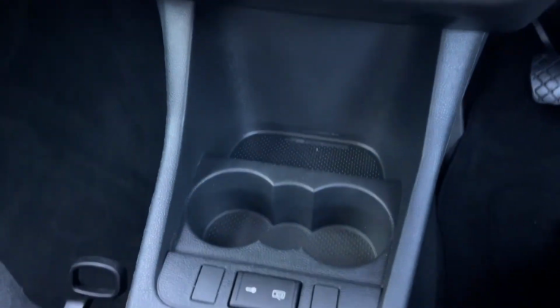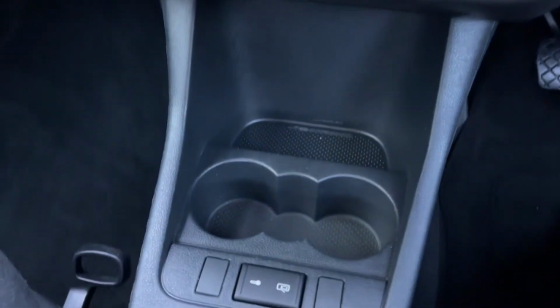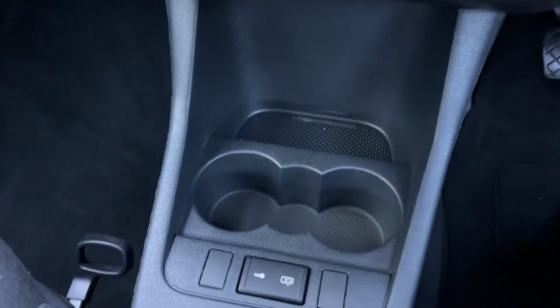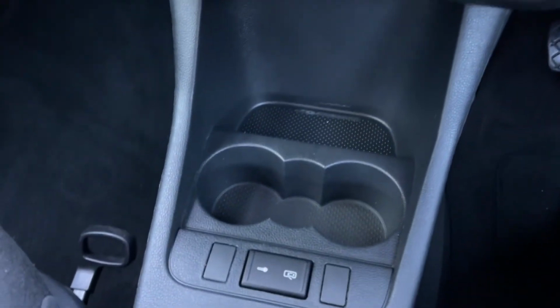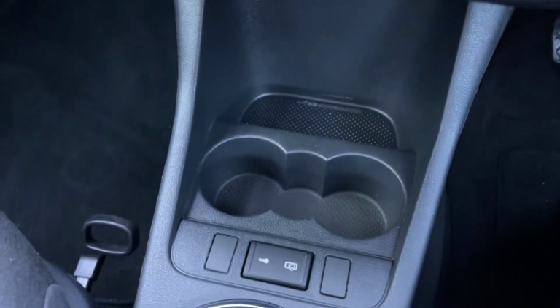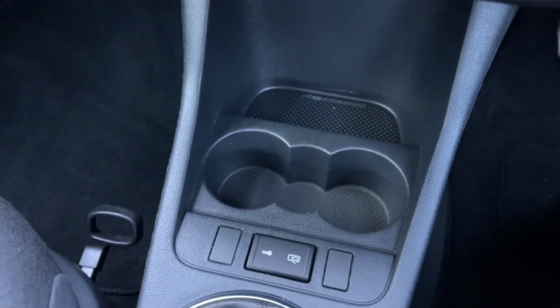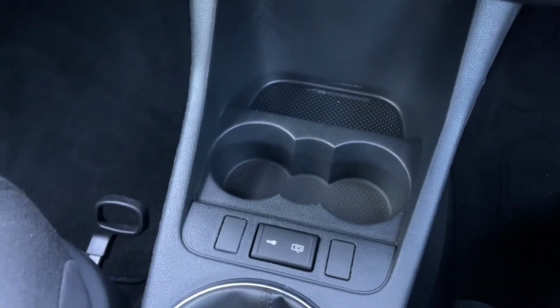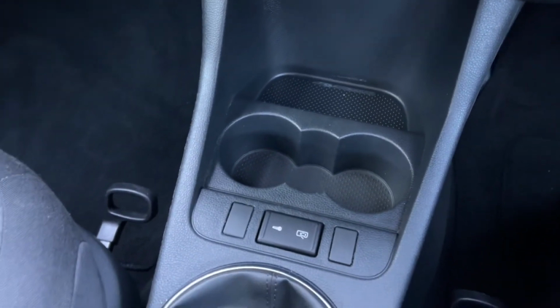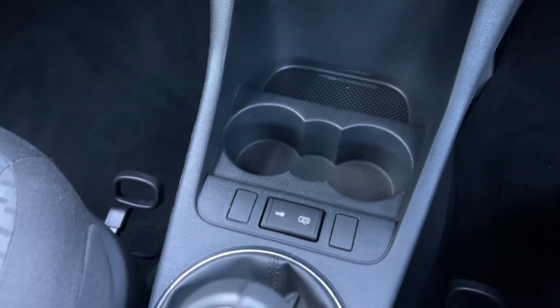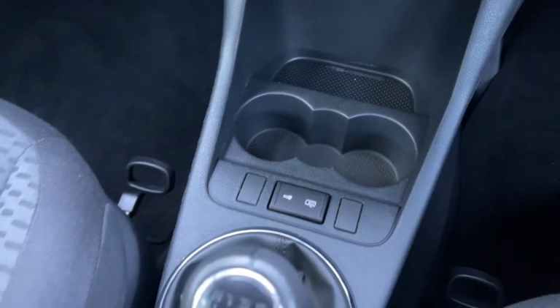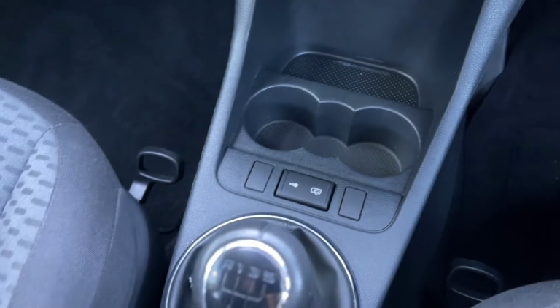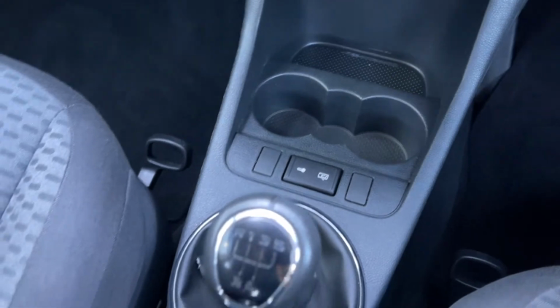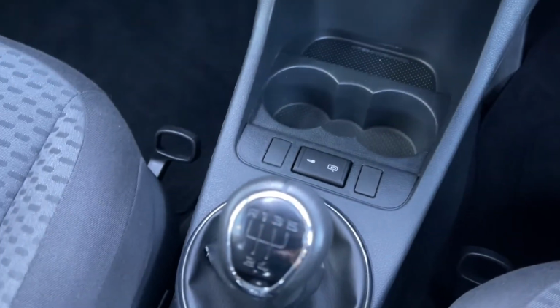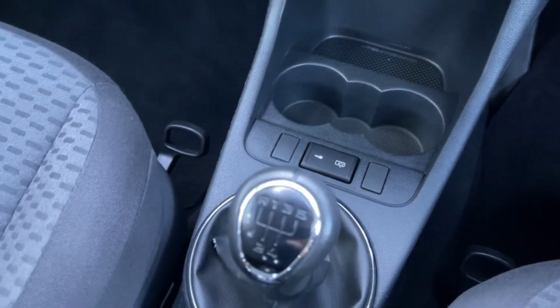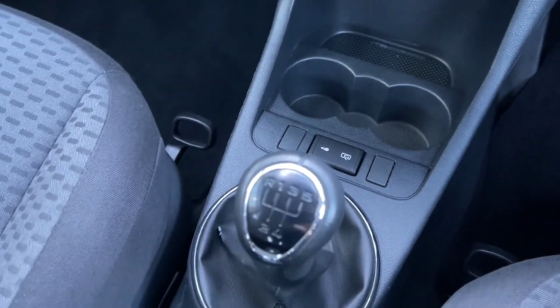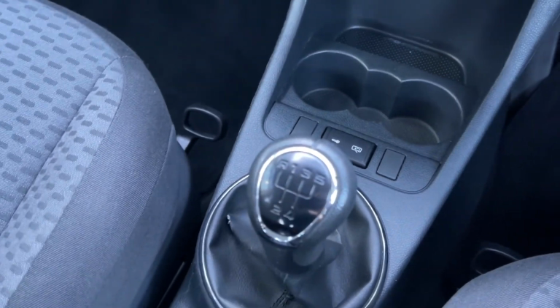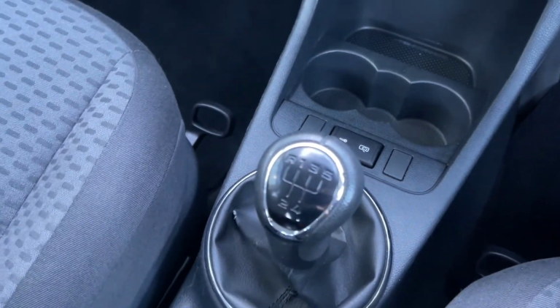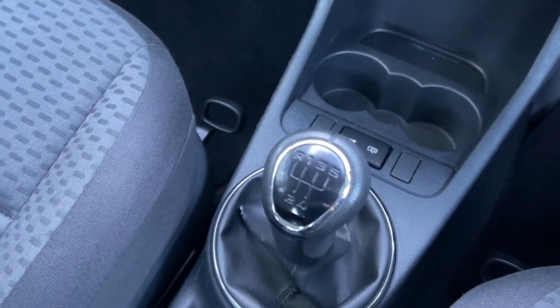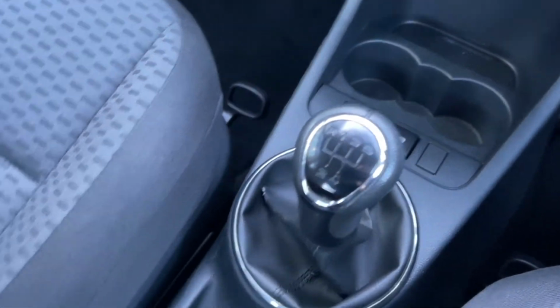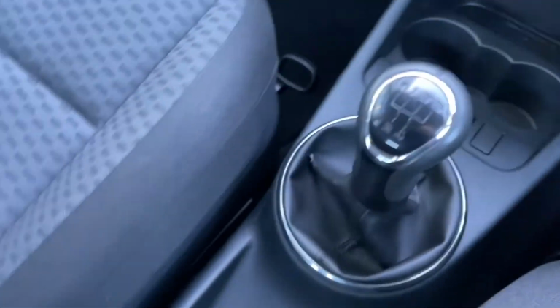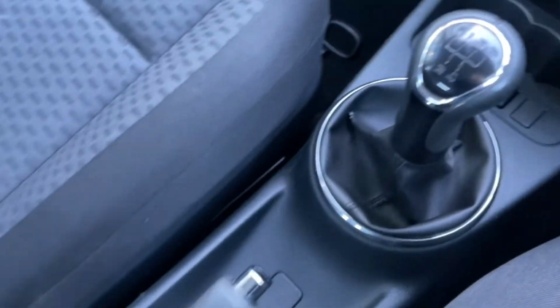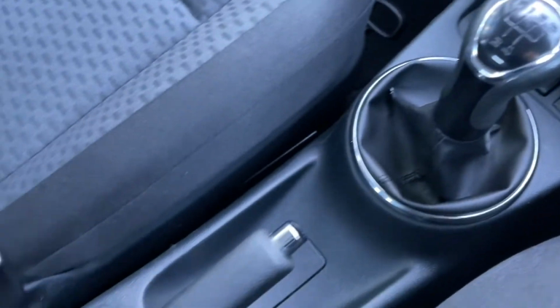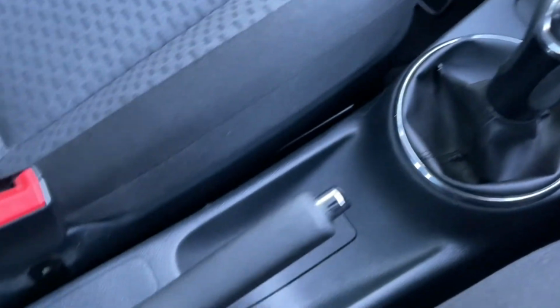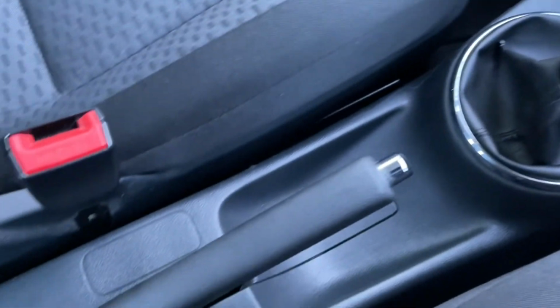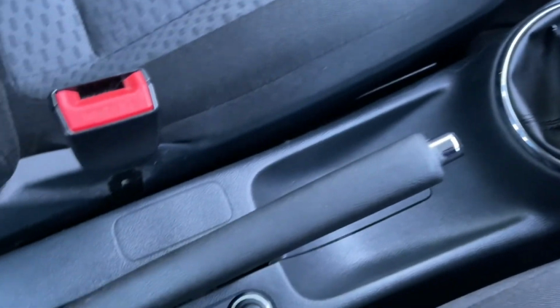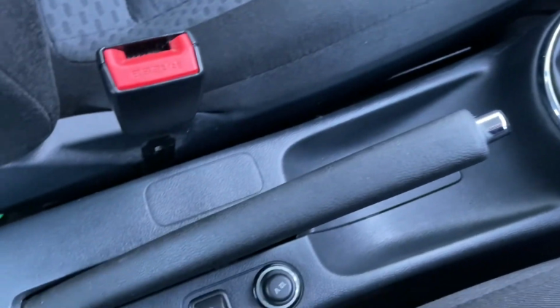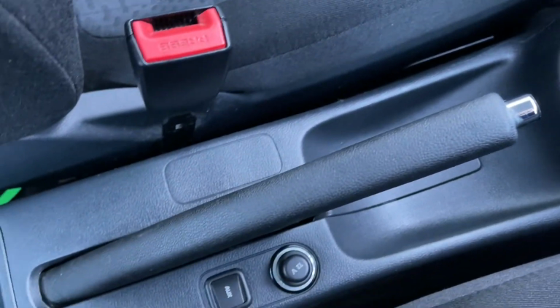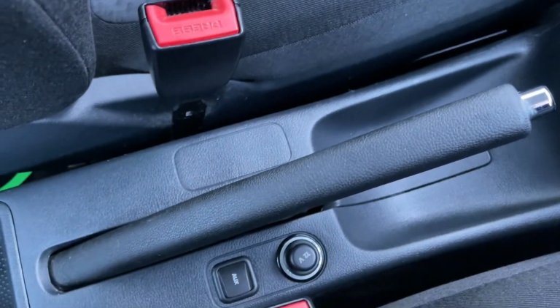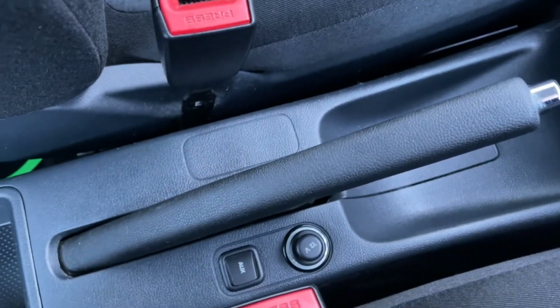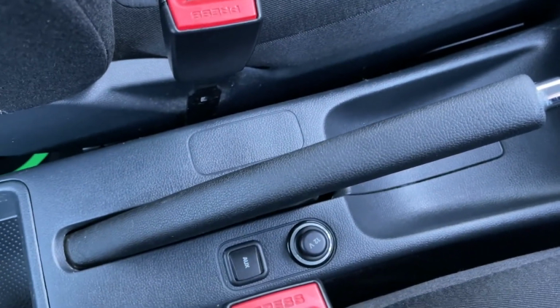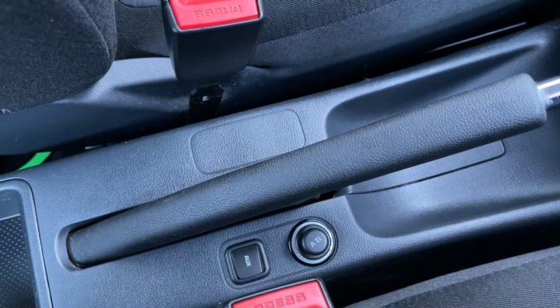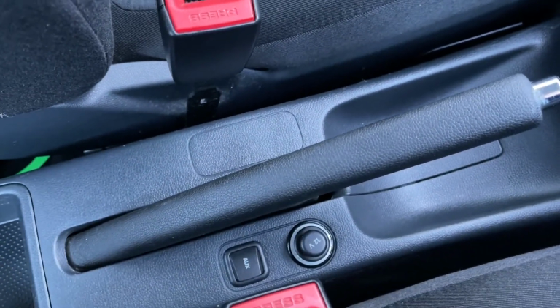Just below you'll find your cup holders and the central locking controls alongside your five speed manual gear stick, then you've got your handbrake and your media inputs.